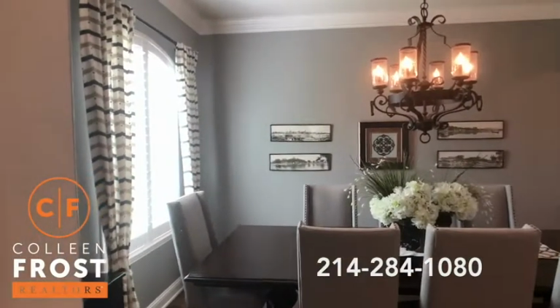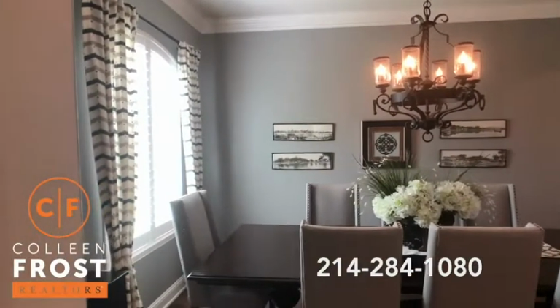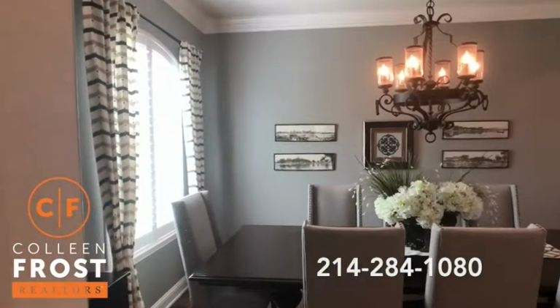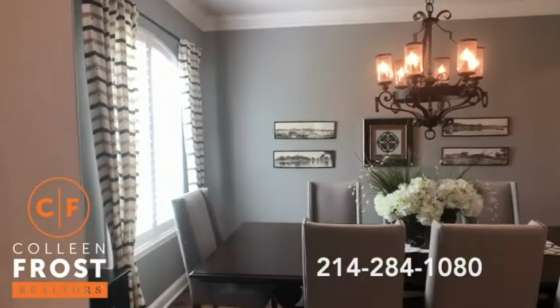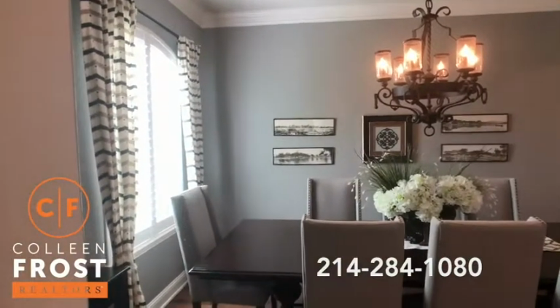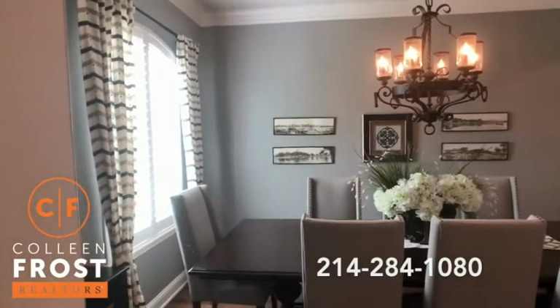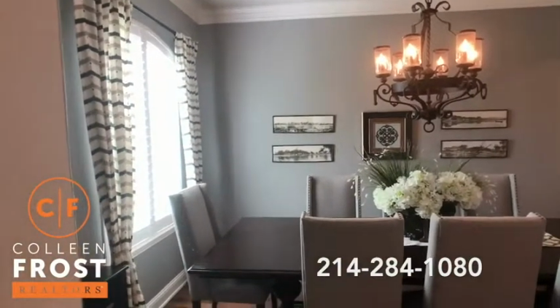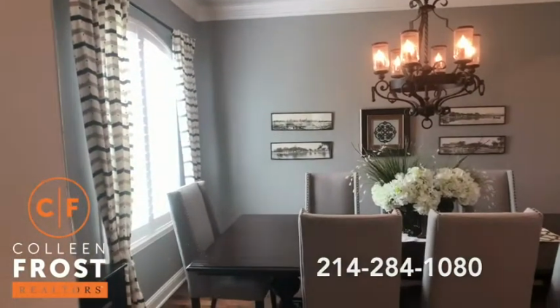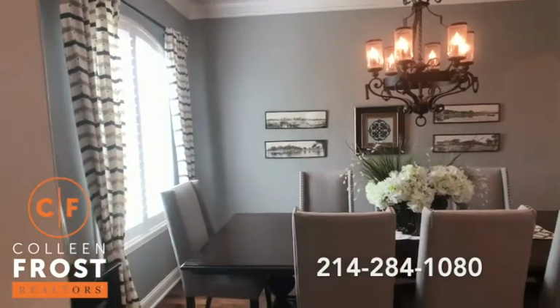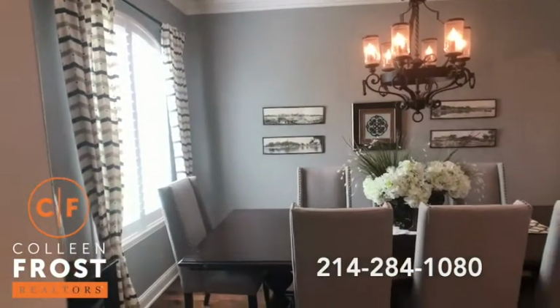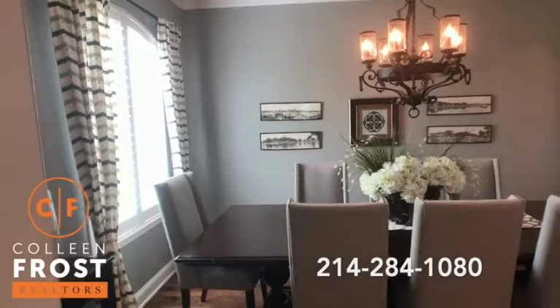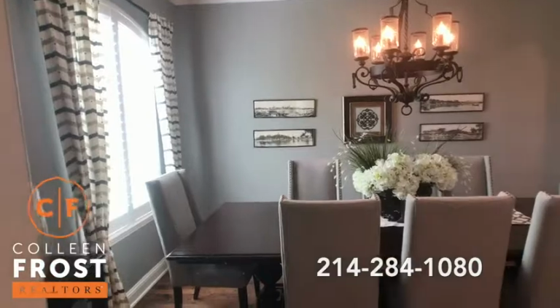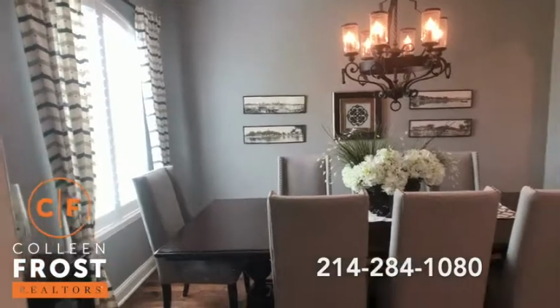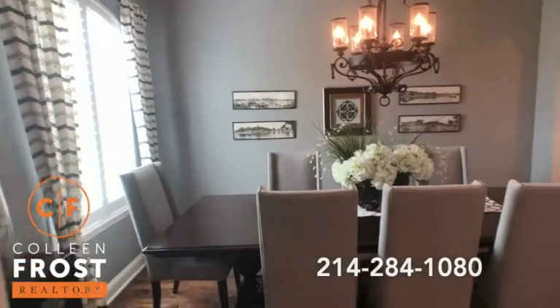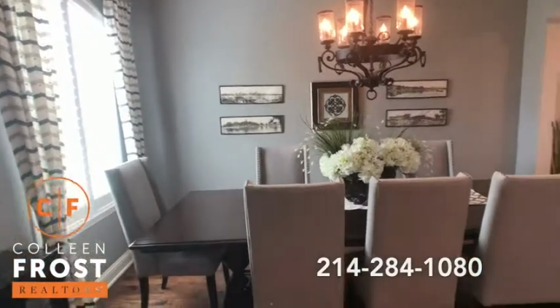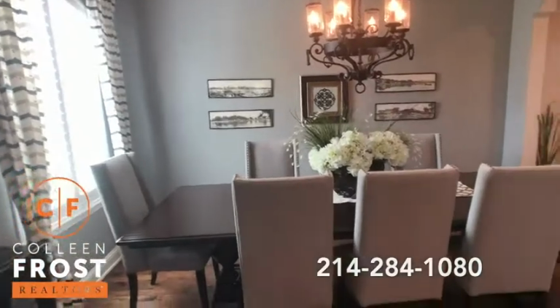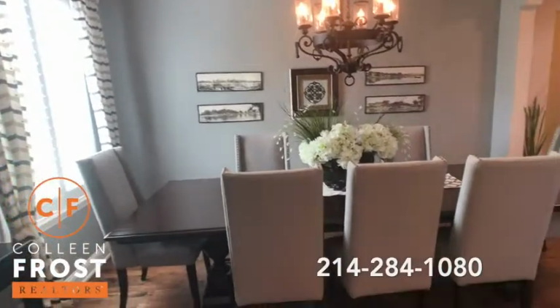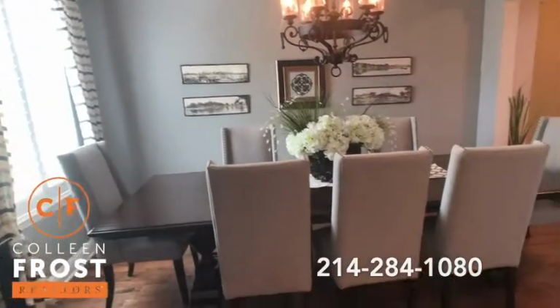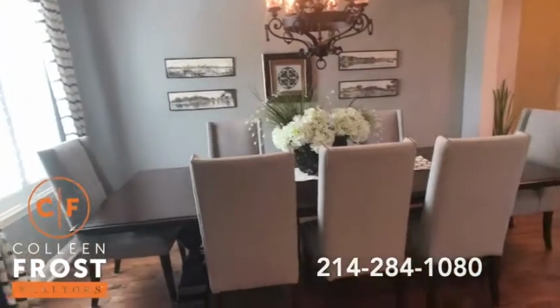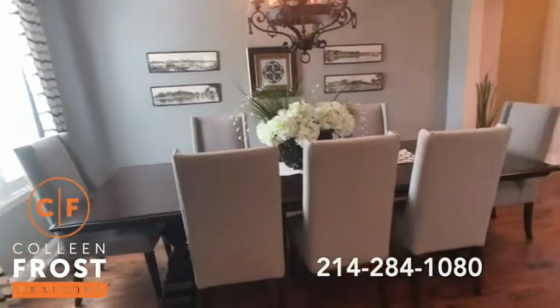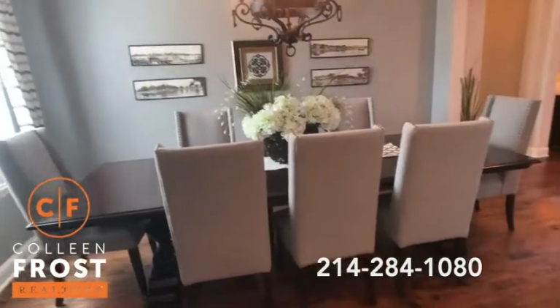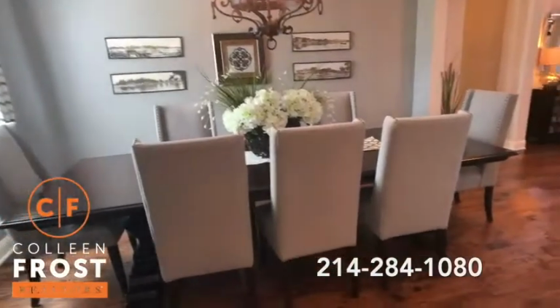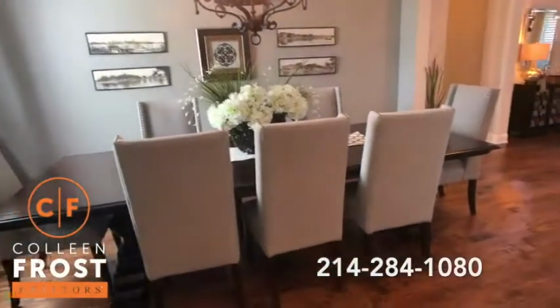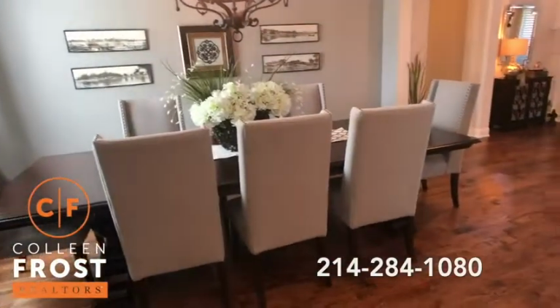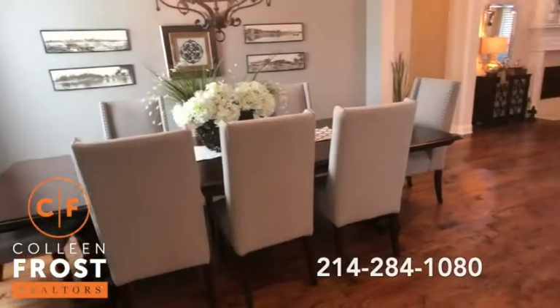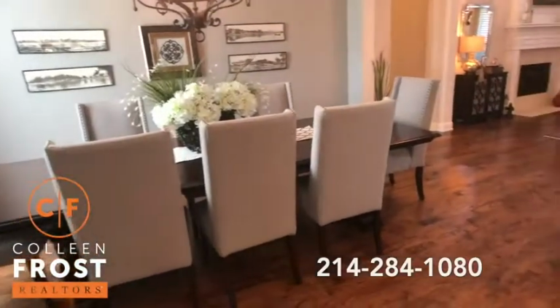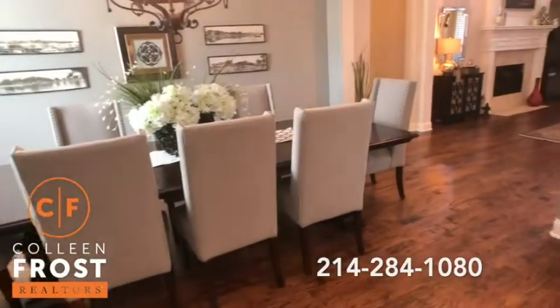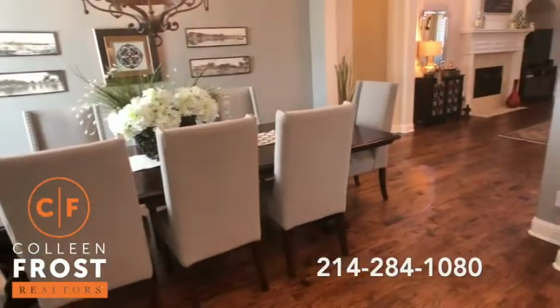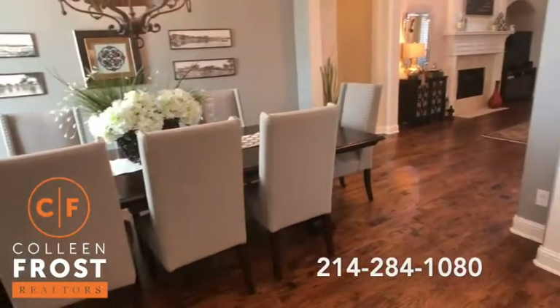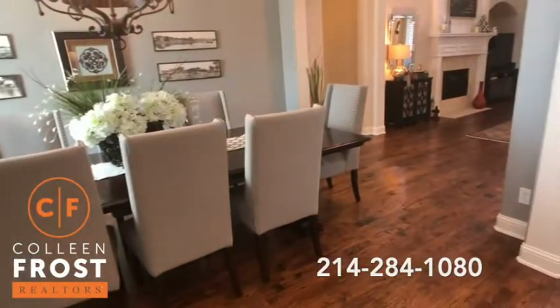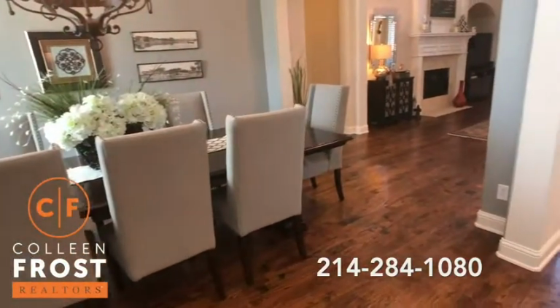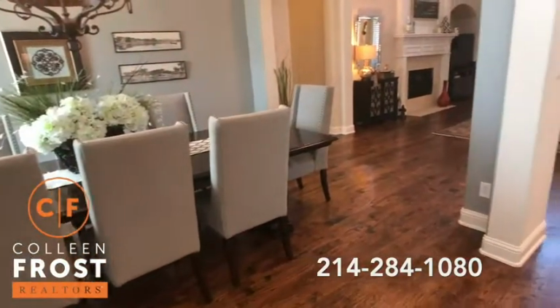The paint color, the care for this home — beautiful hand-scraped hardwoods throughout.